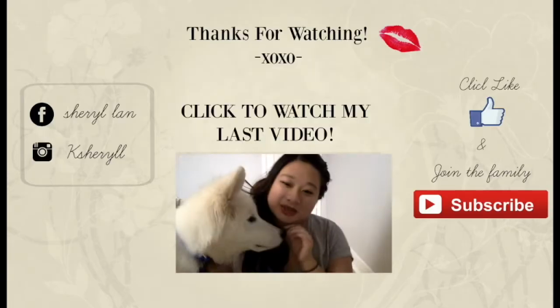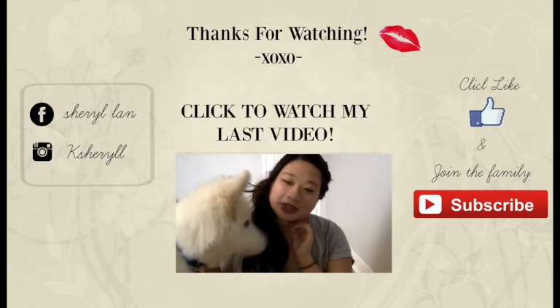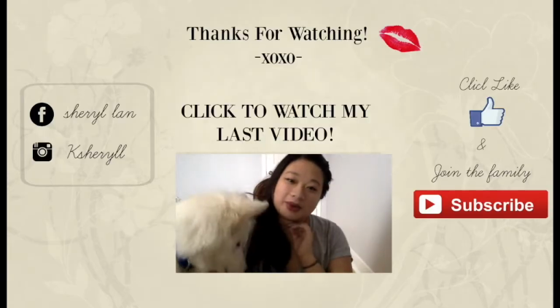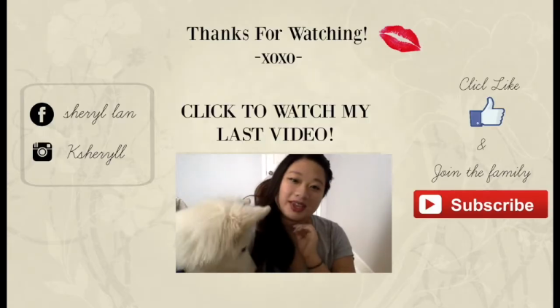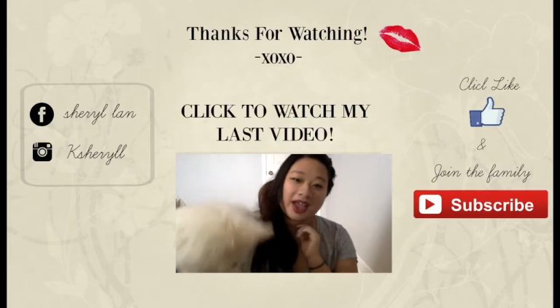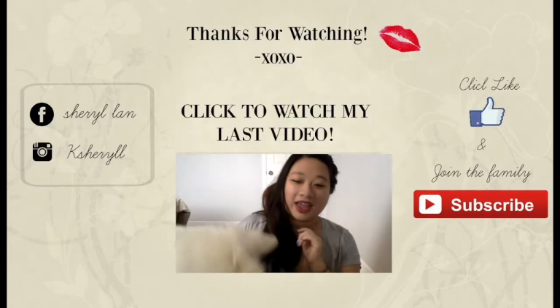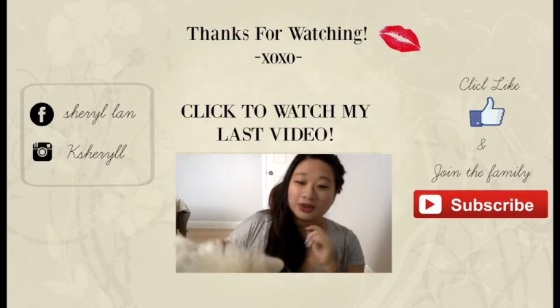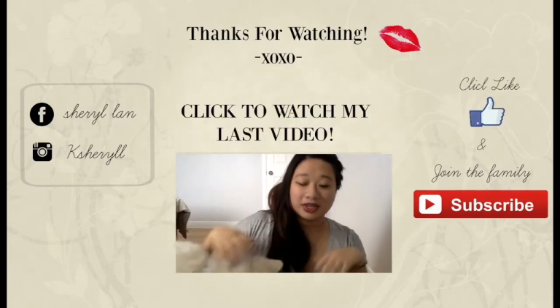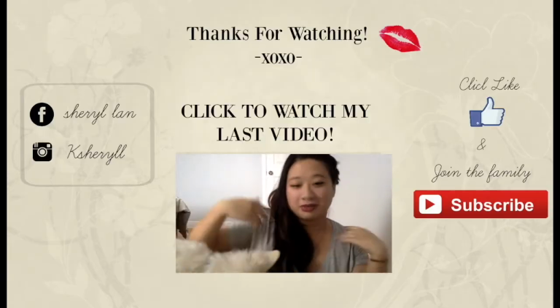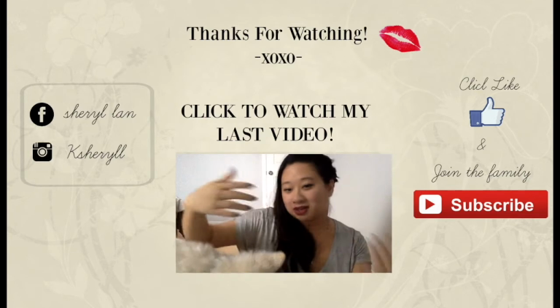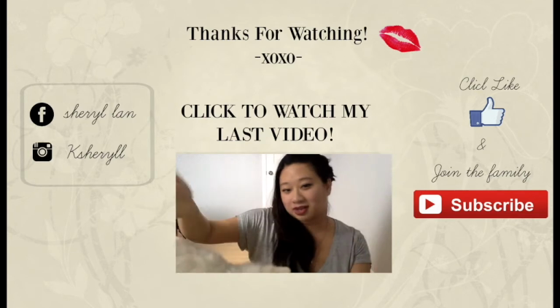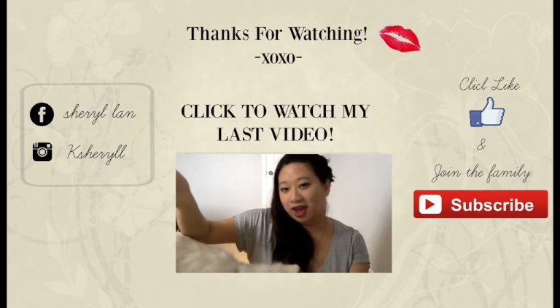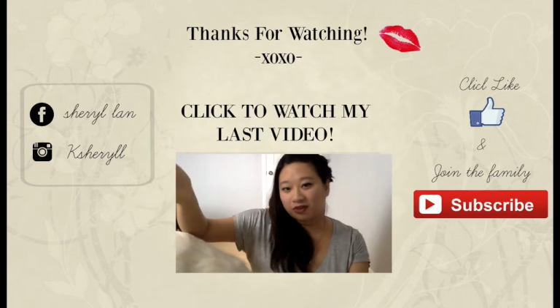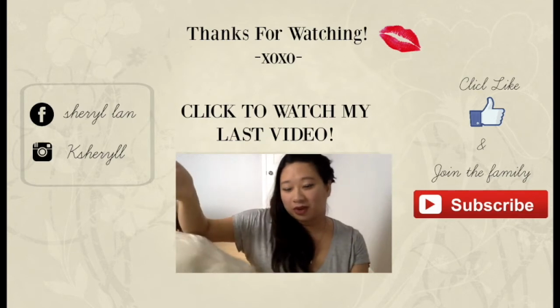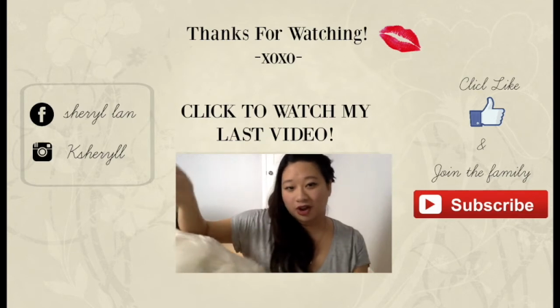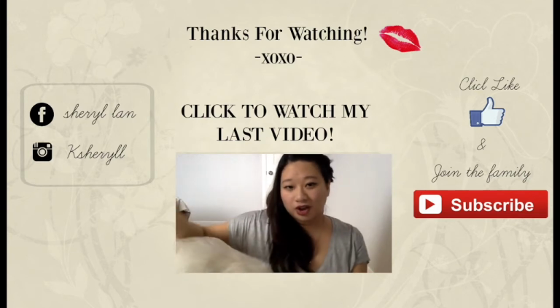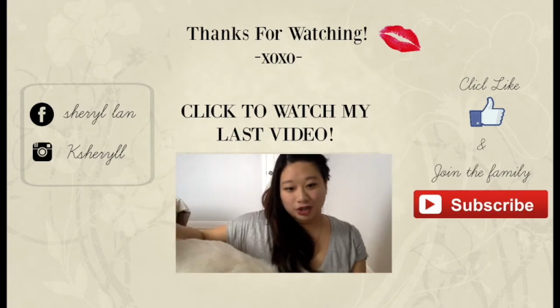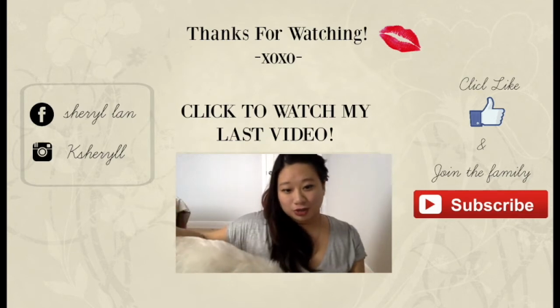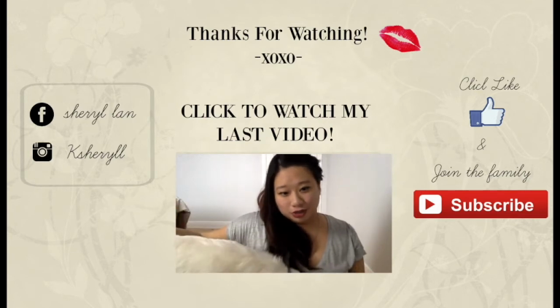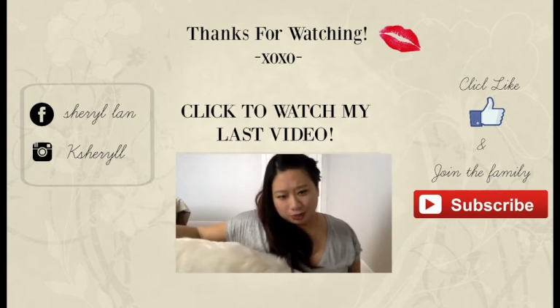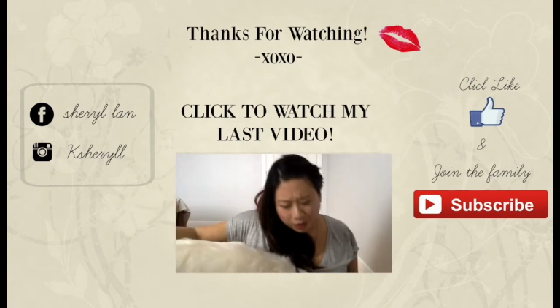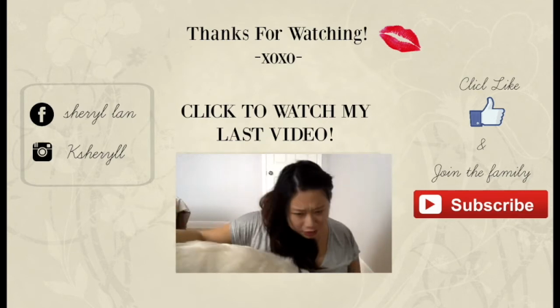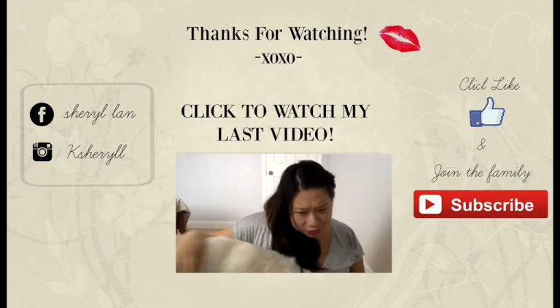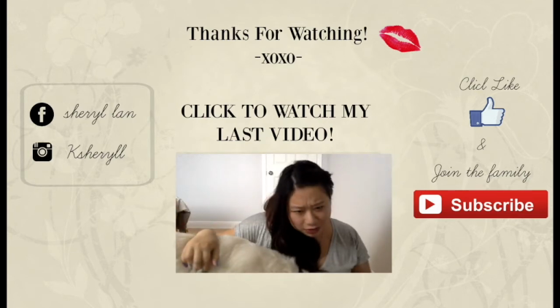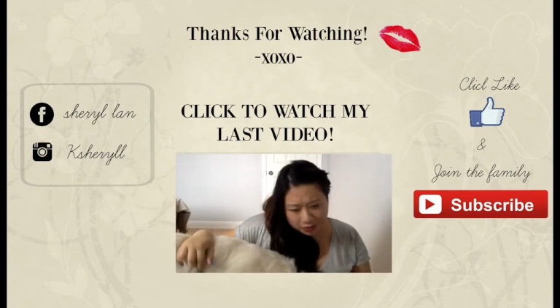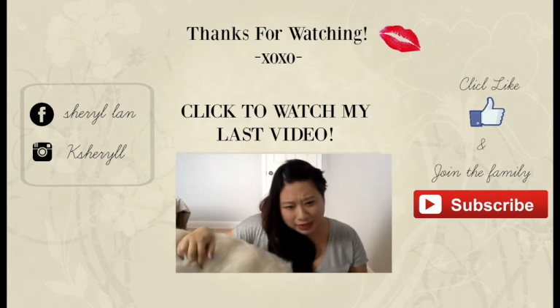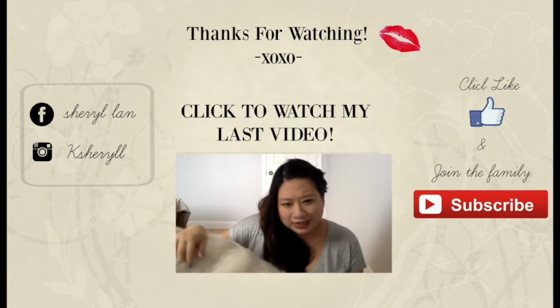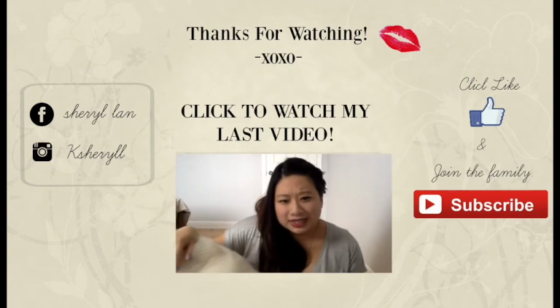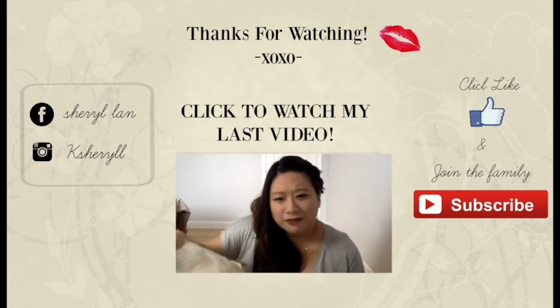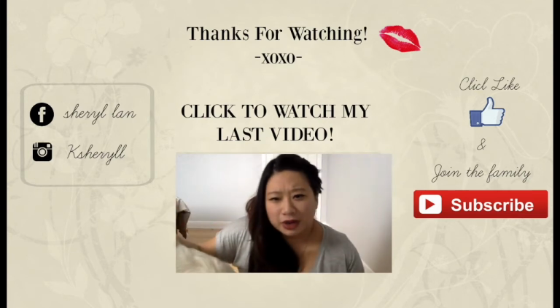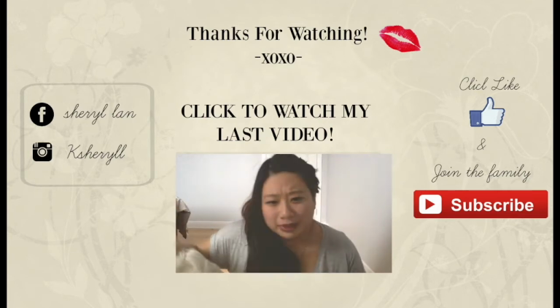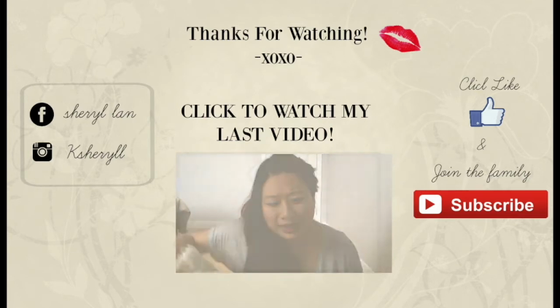Meet Loki! And Loki, meet everyone on YouTube. What are you doing? That's not very polite.